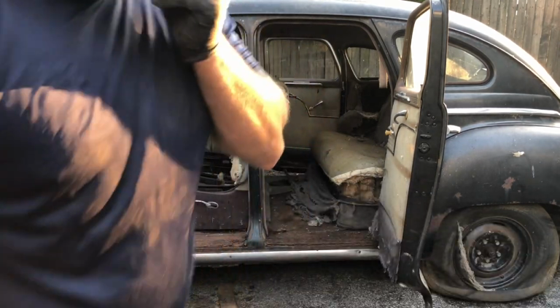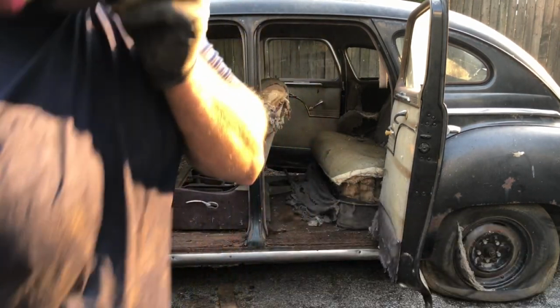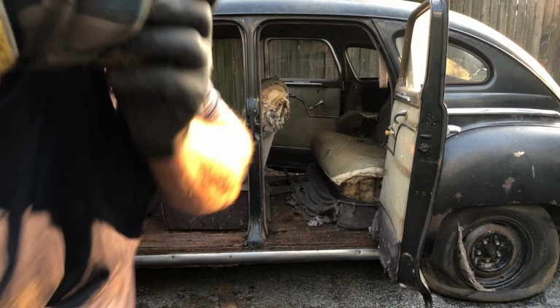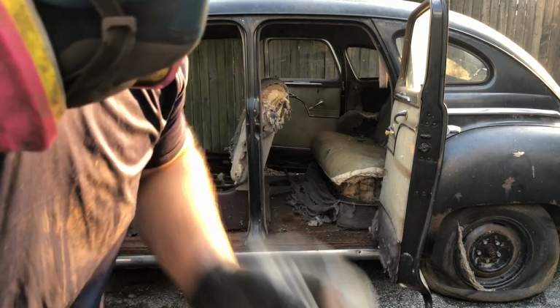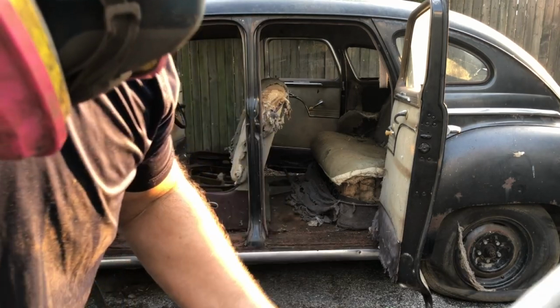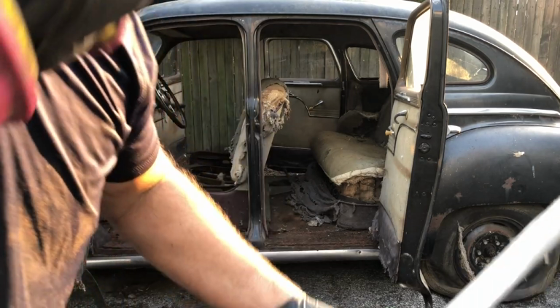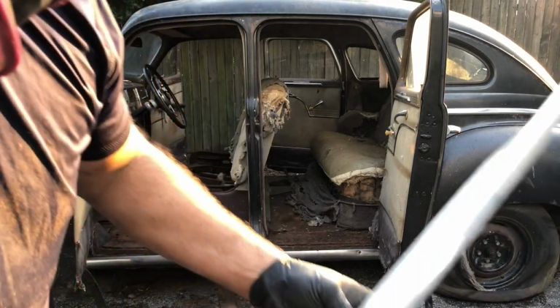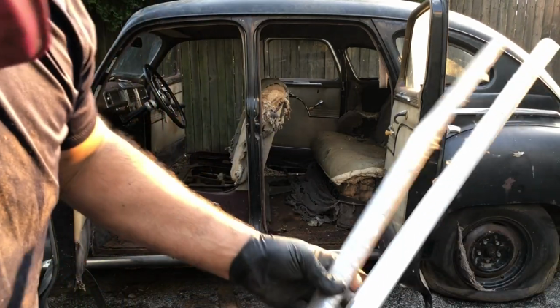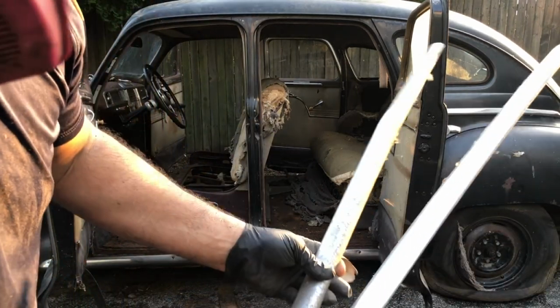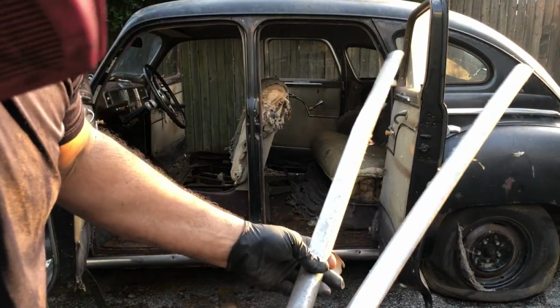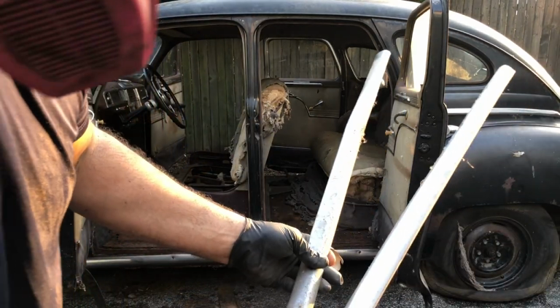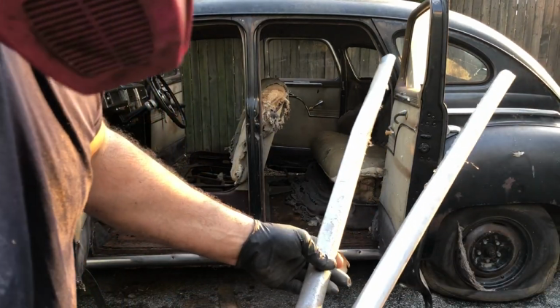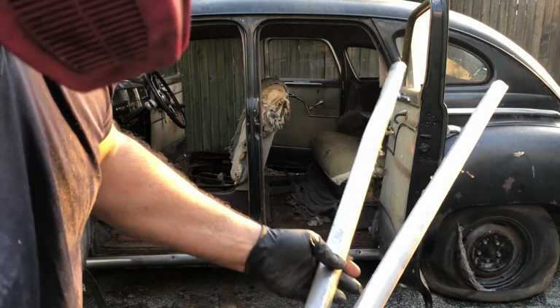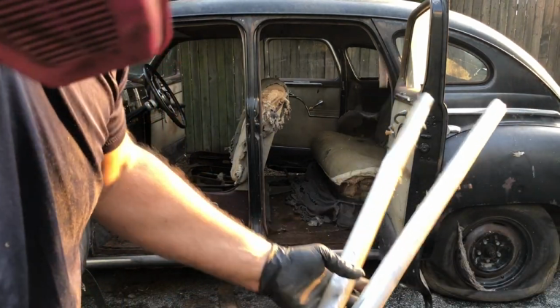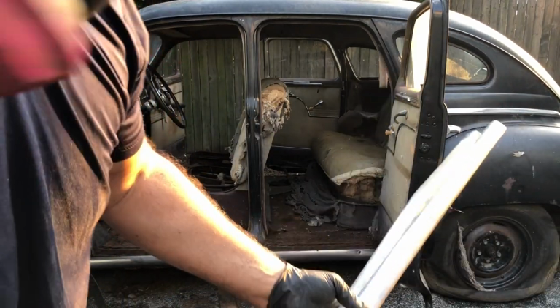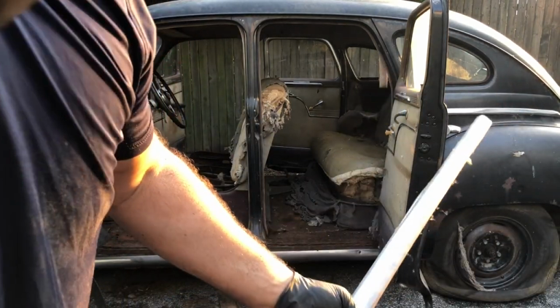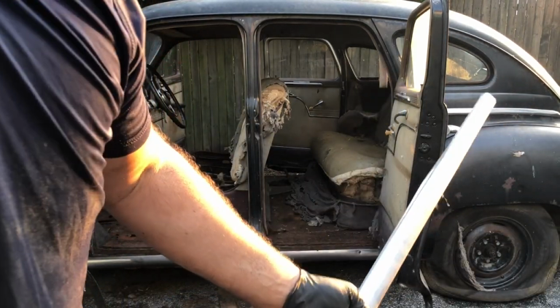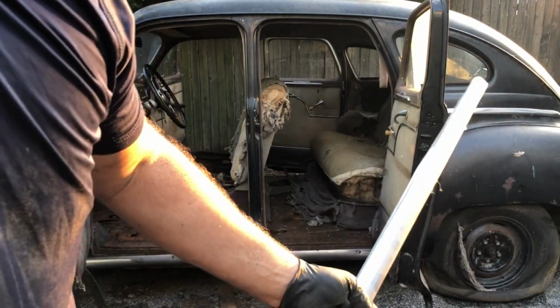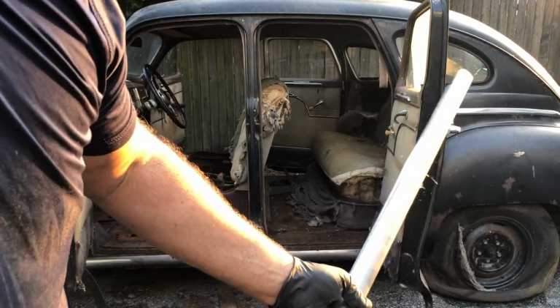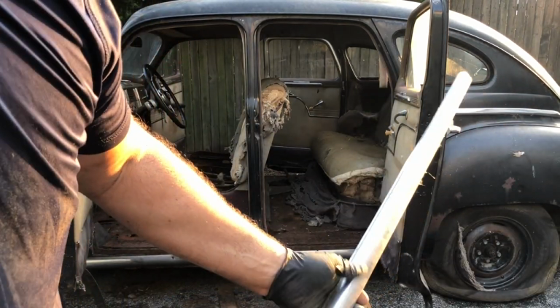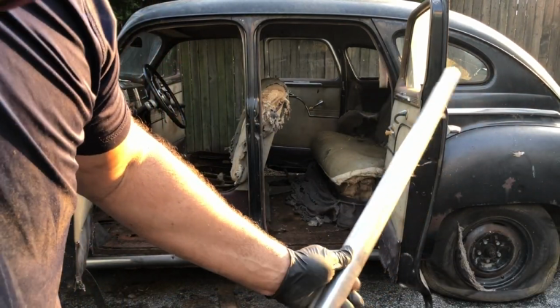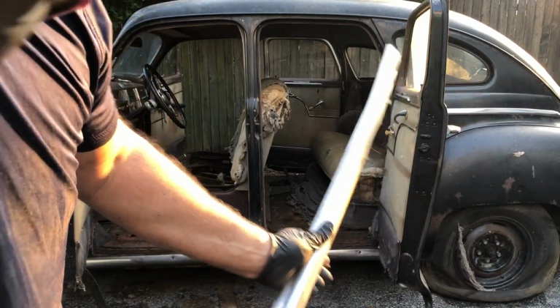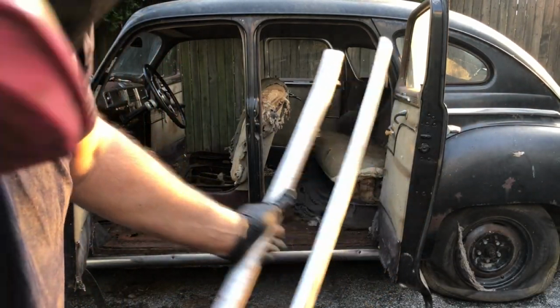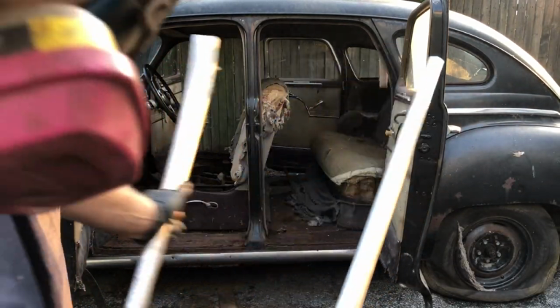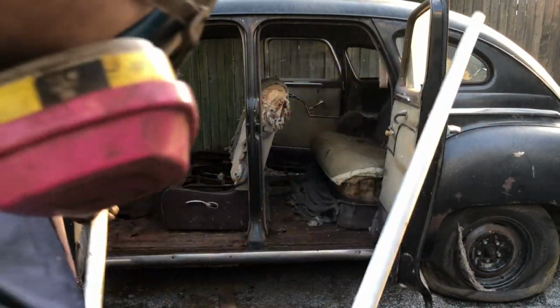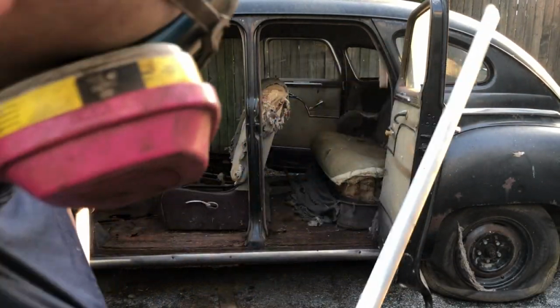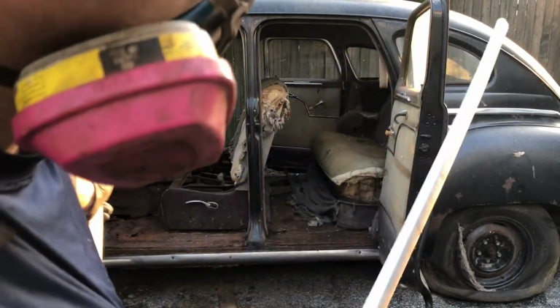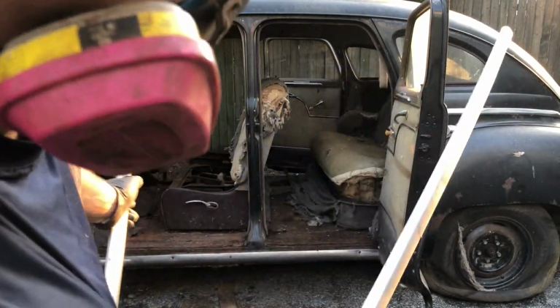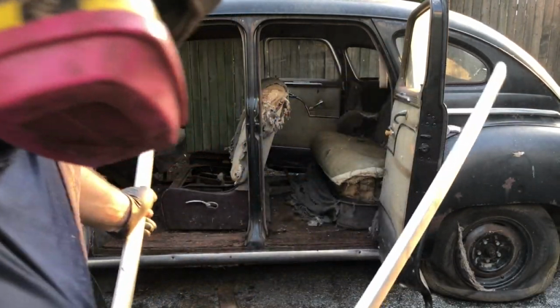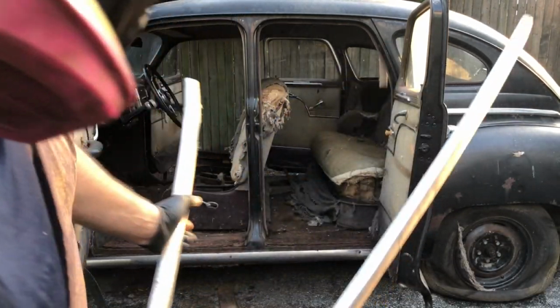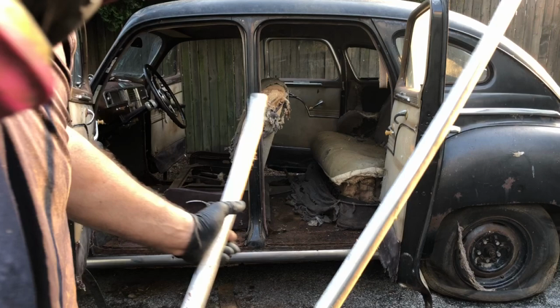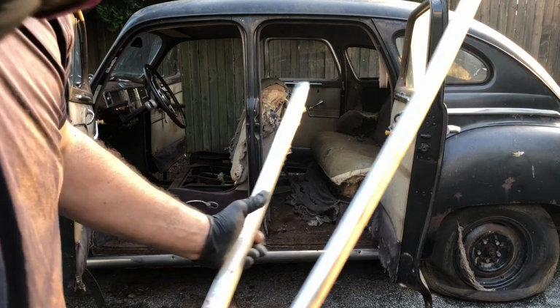I went on eBay to see how much these were going to cost to replace. They're like 300 bucks per piece — no thanks.